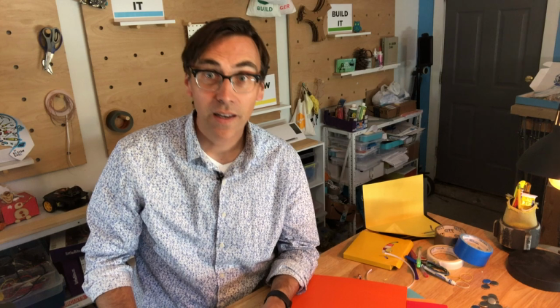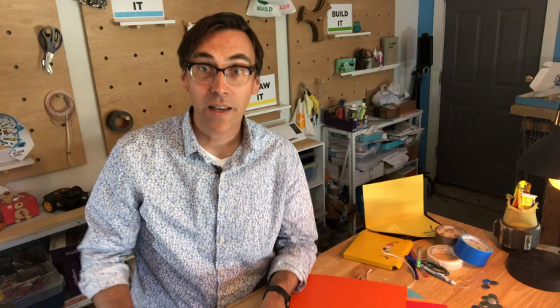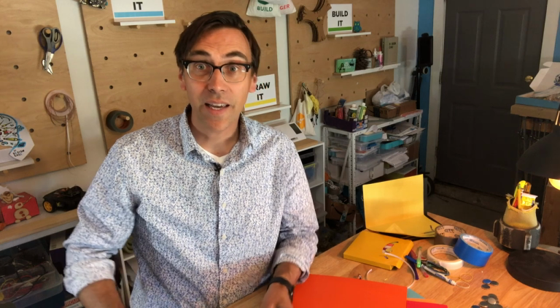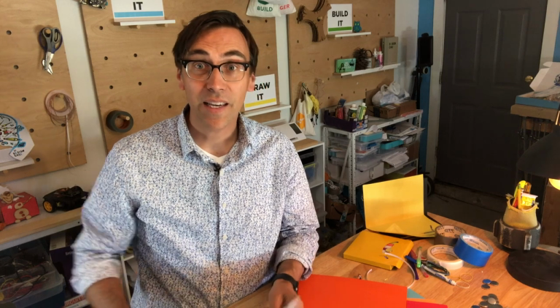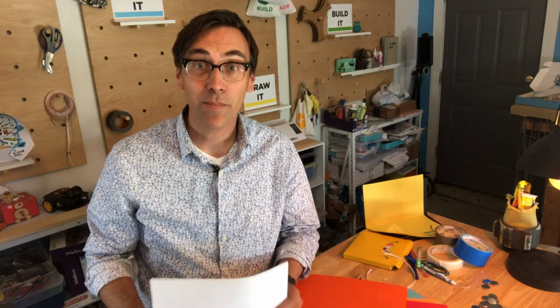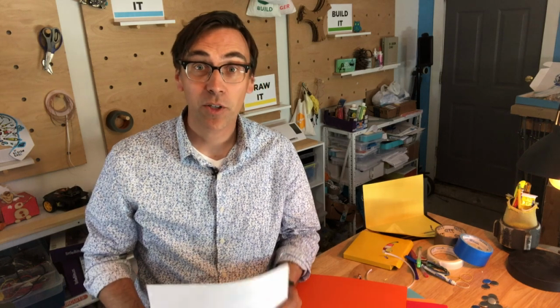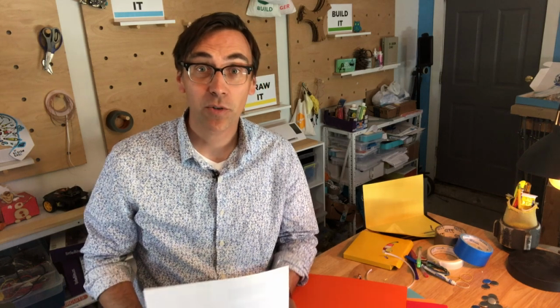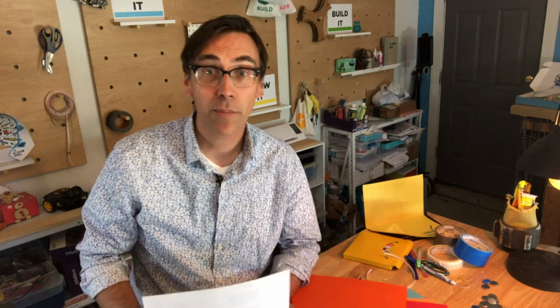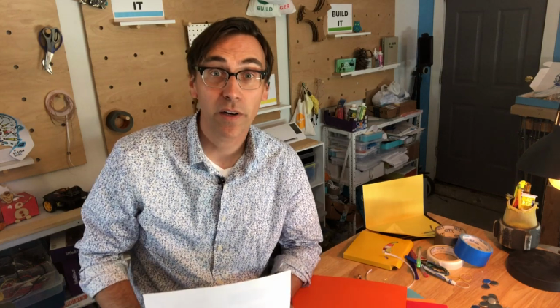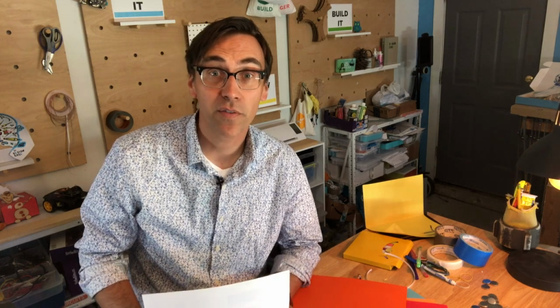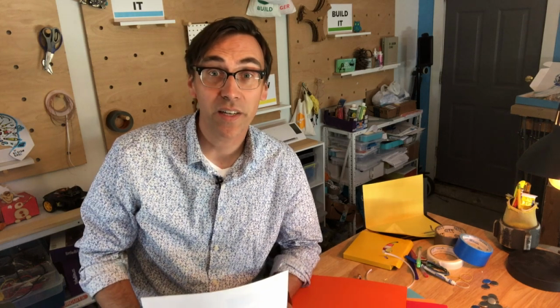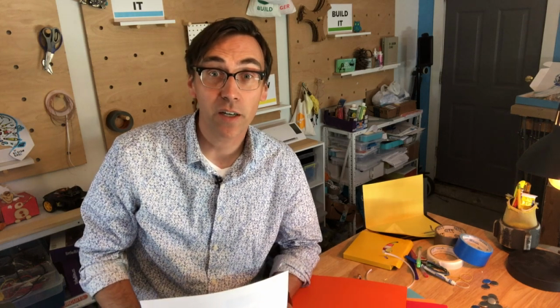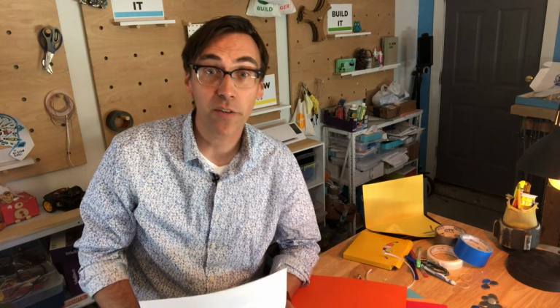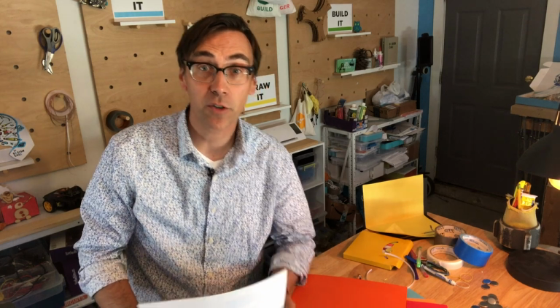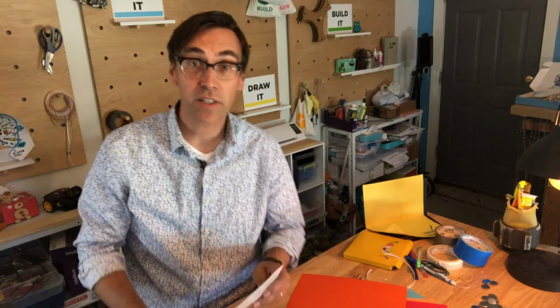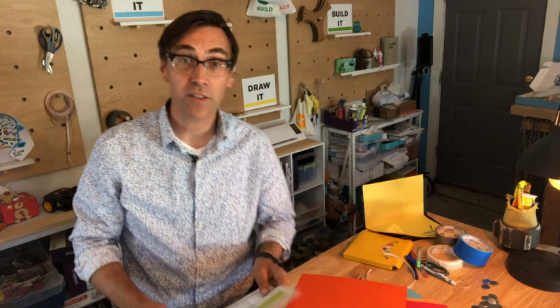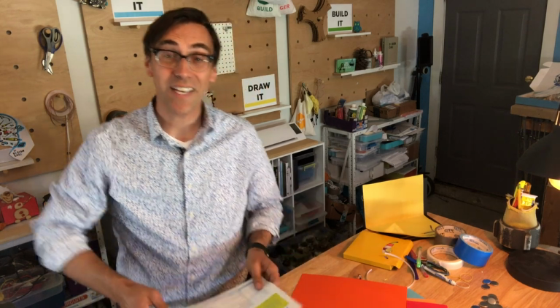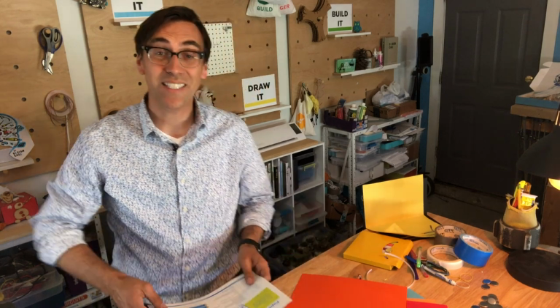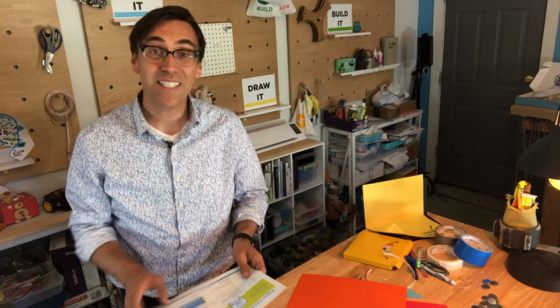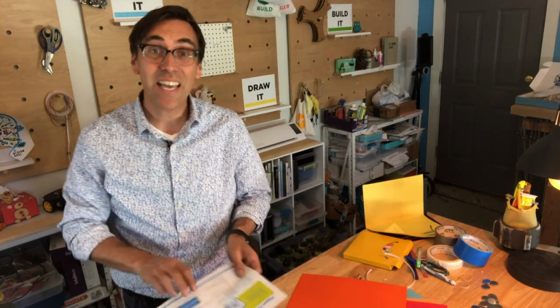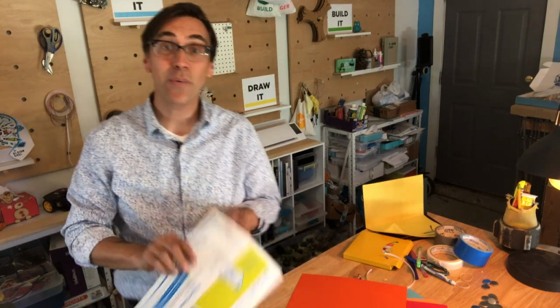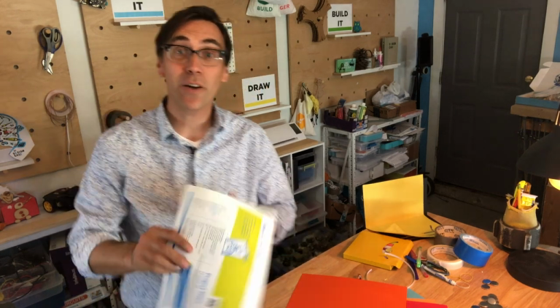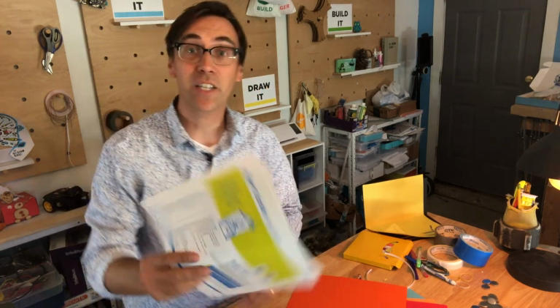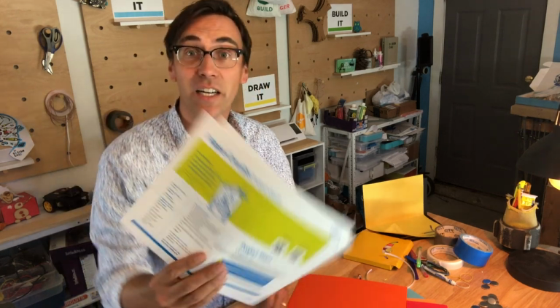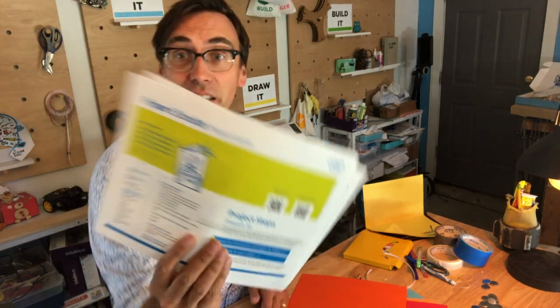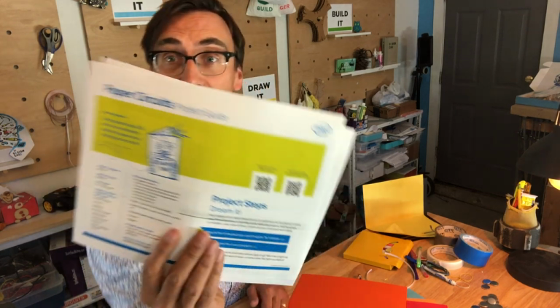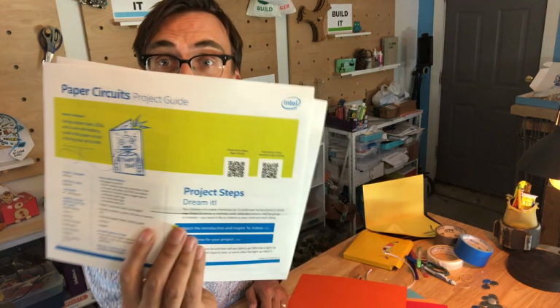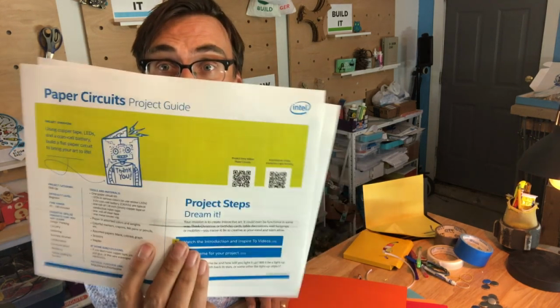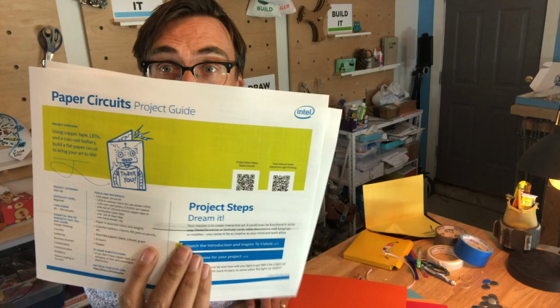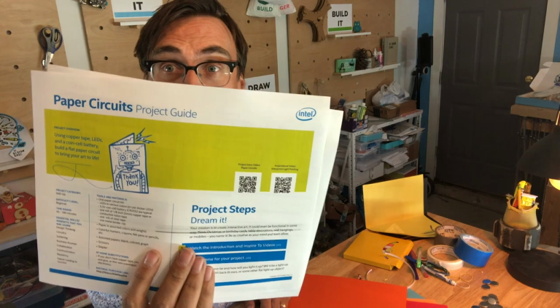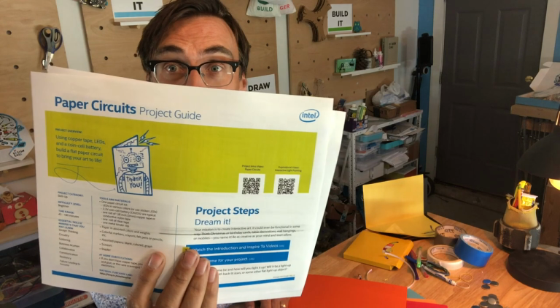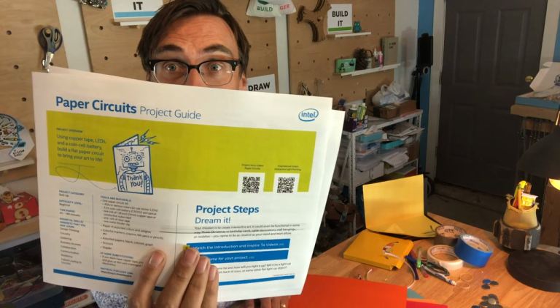Hey, Mark Schreiber here for Intel Future Skills, and today we are talking paper circuits.